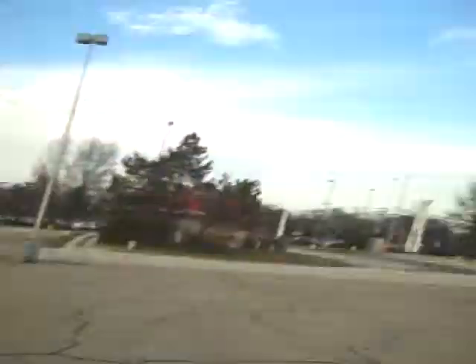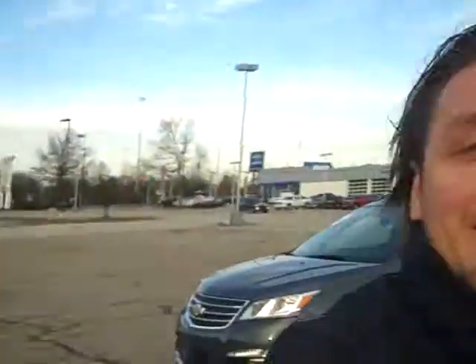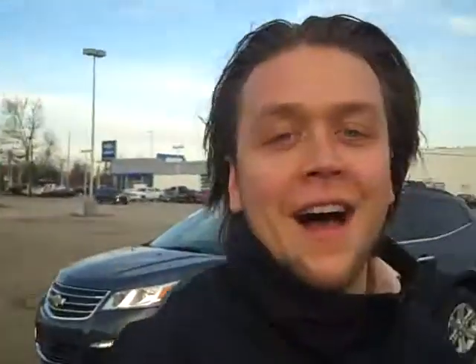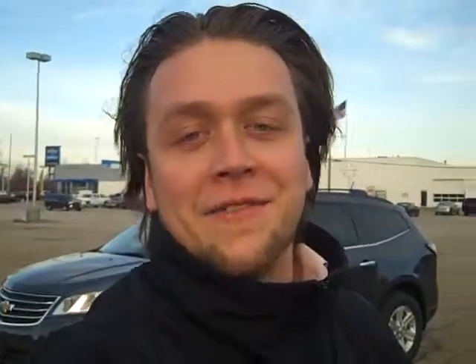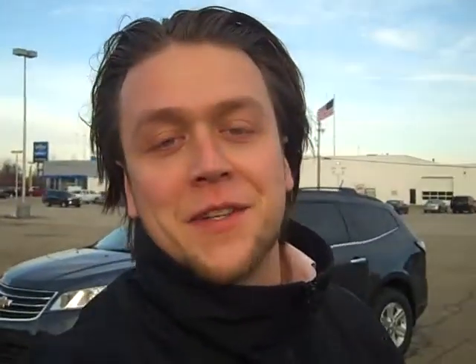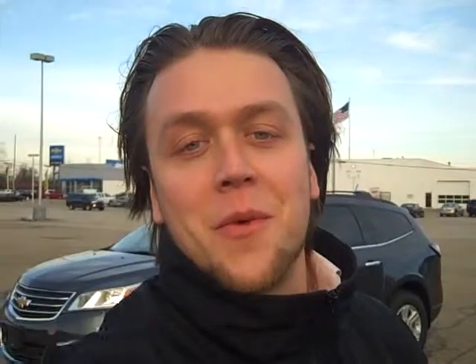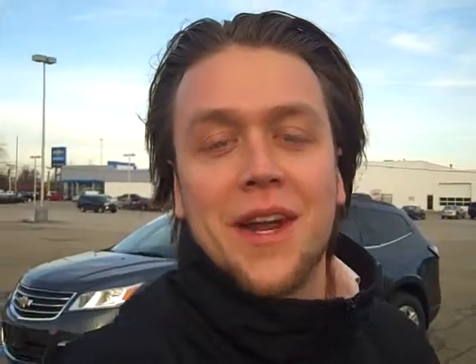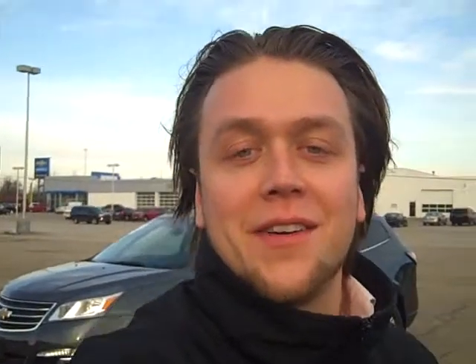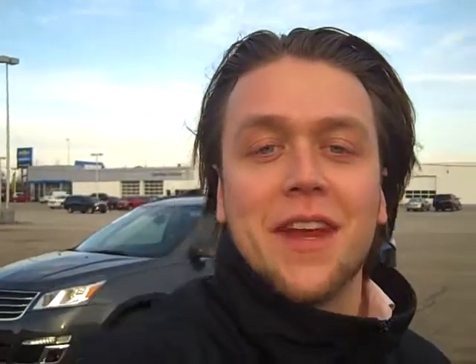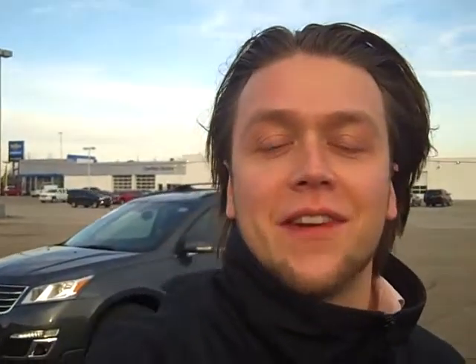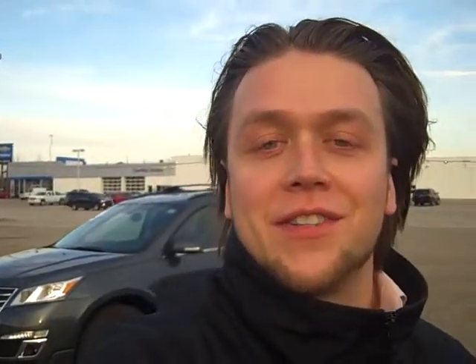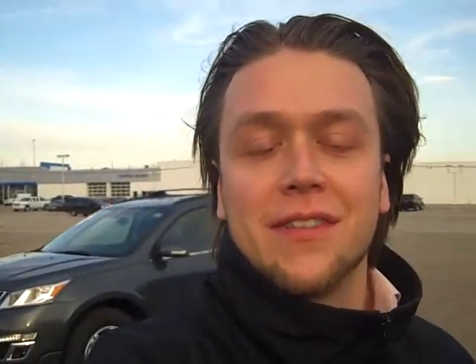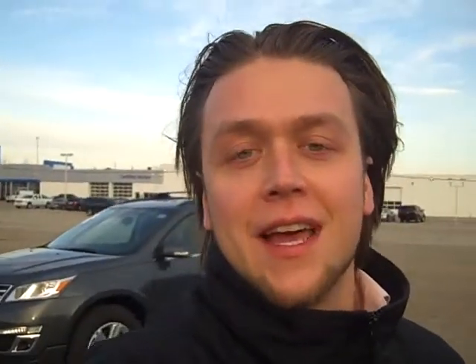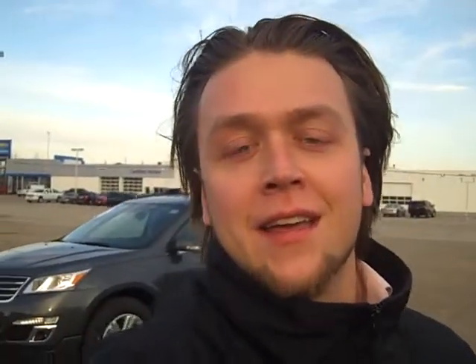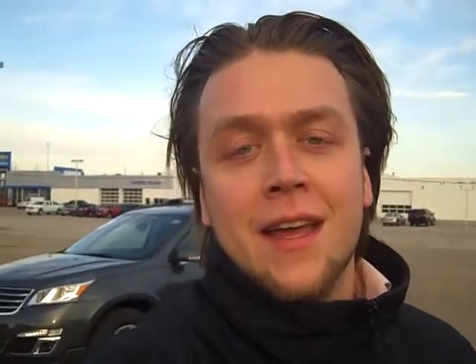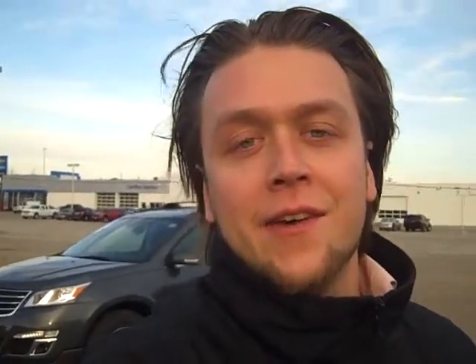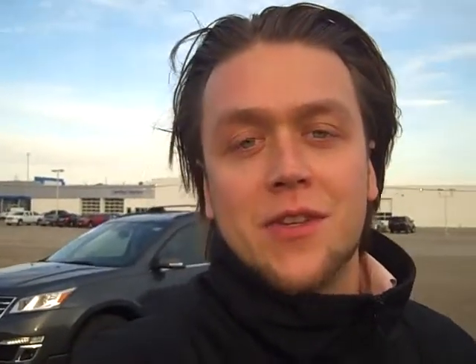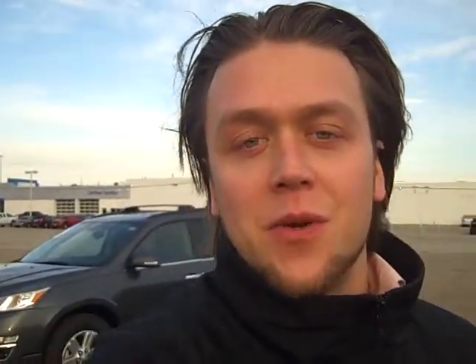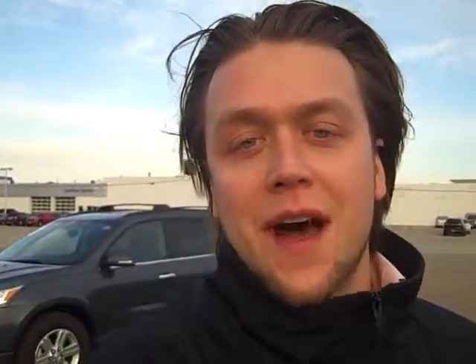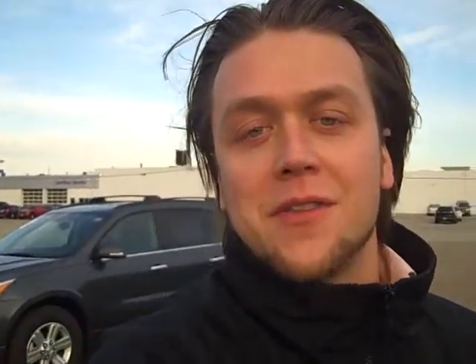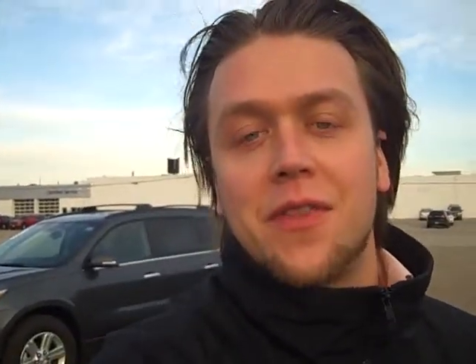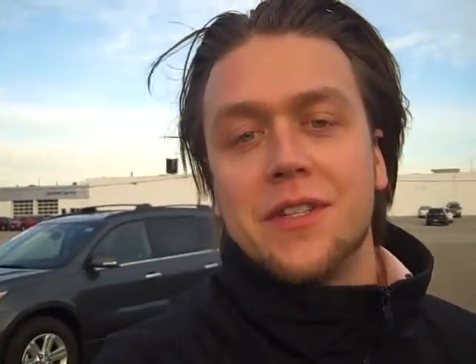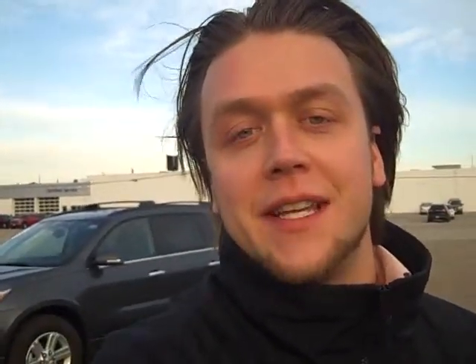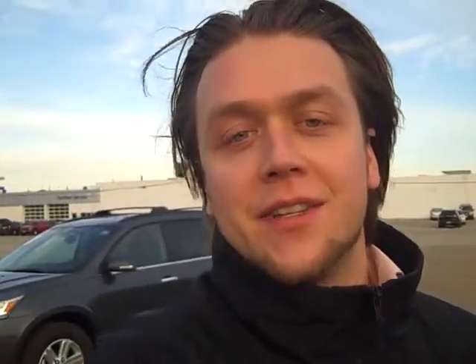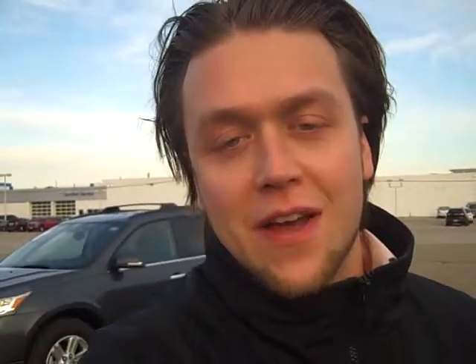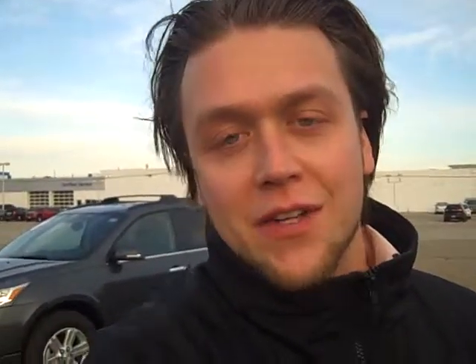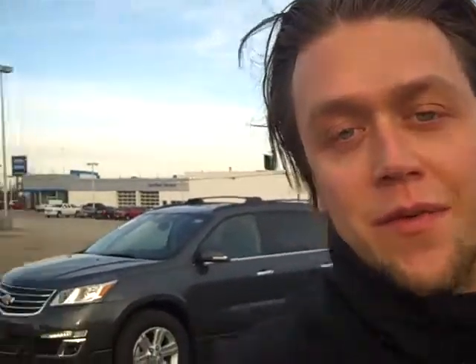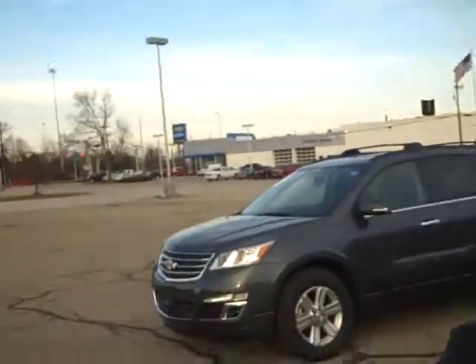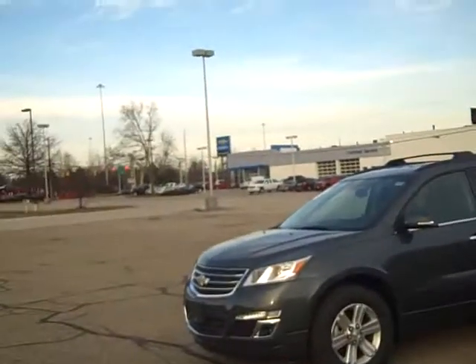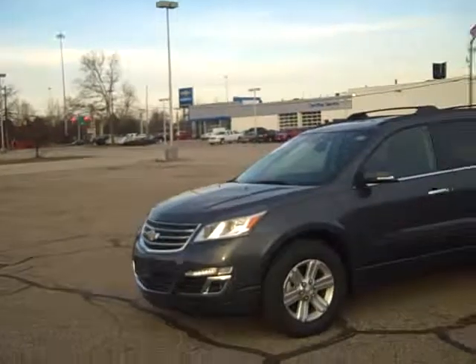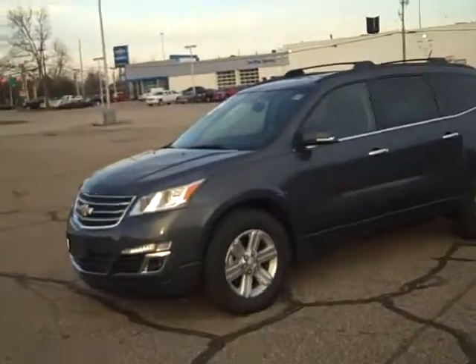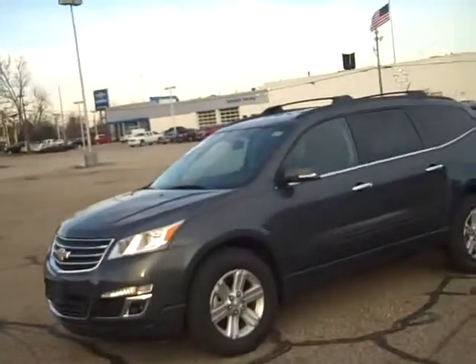Hi, Victor Moore here at Vandermeer Chevrolet. Here is a 2013 Chevy Traverse LT.